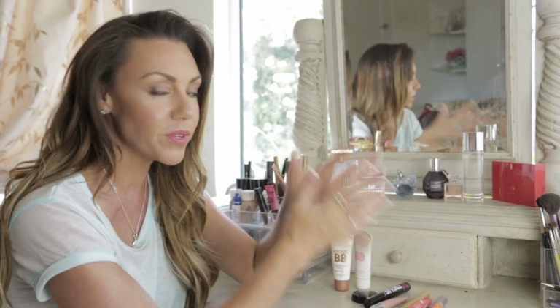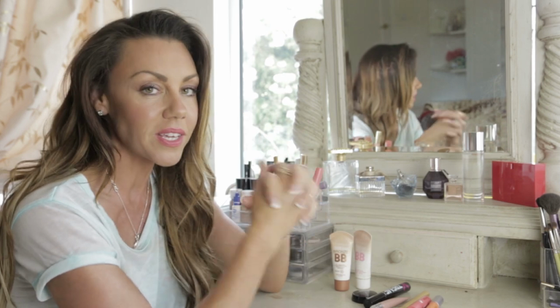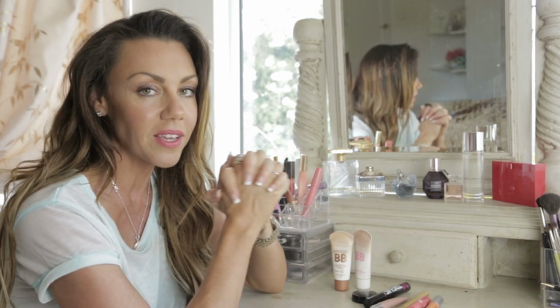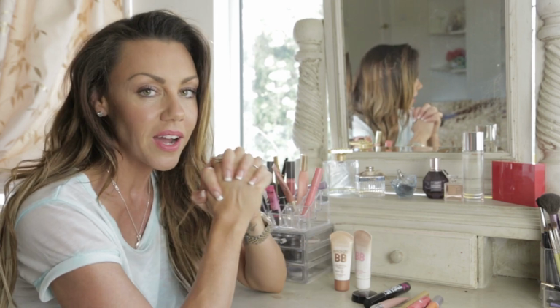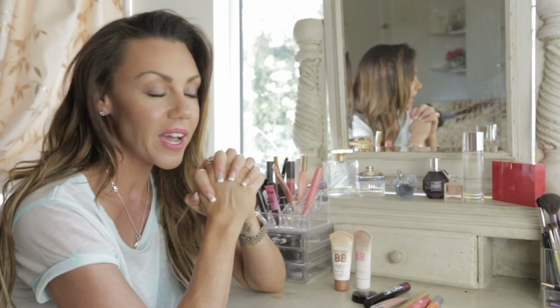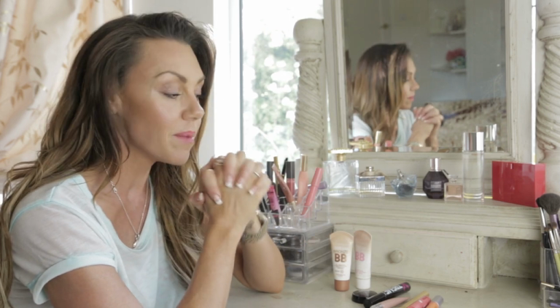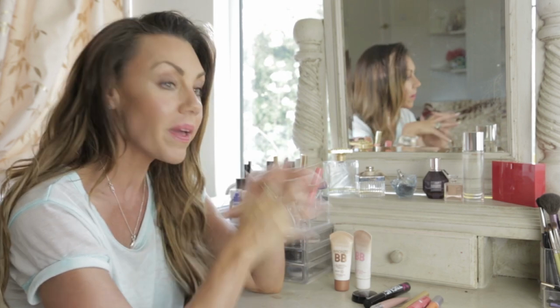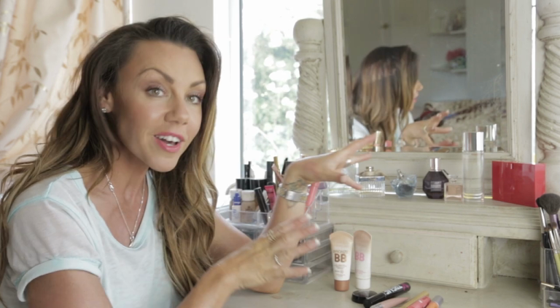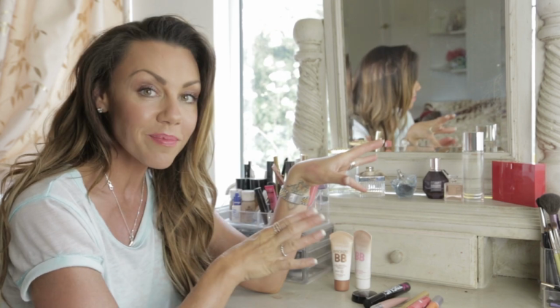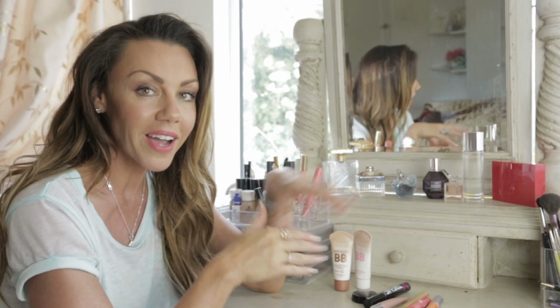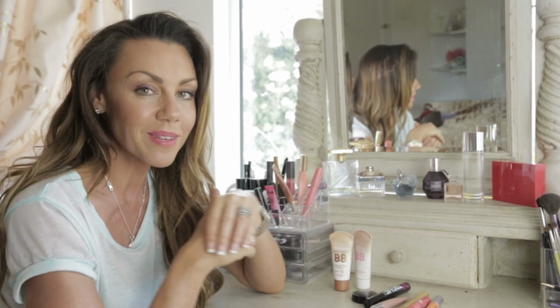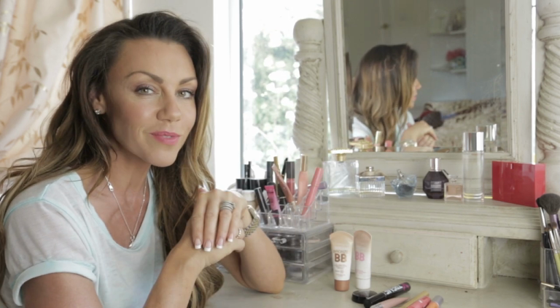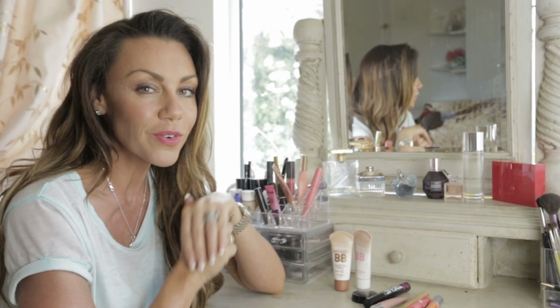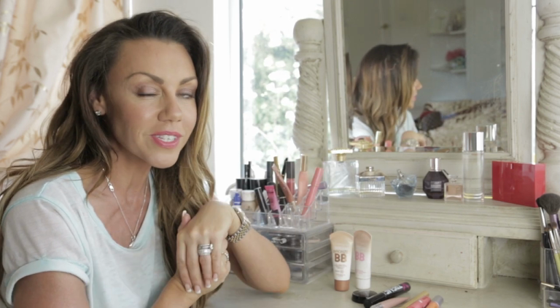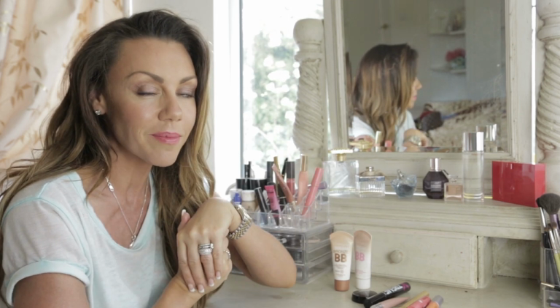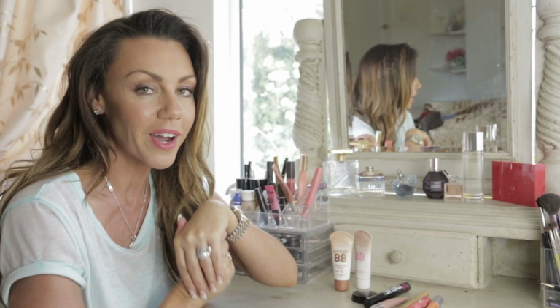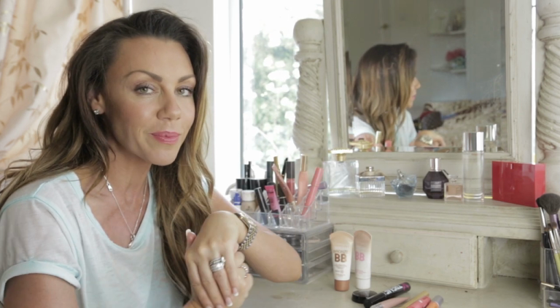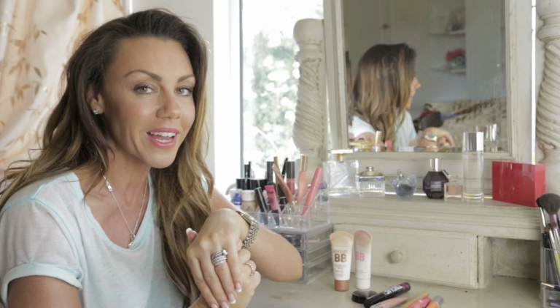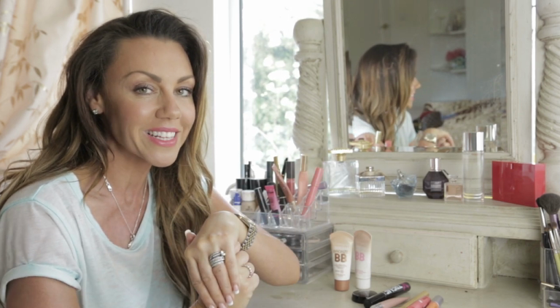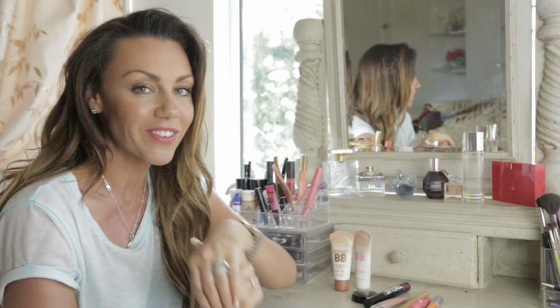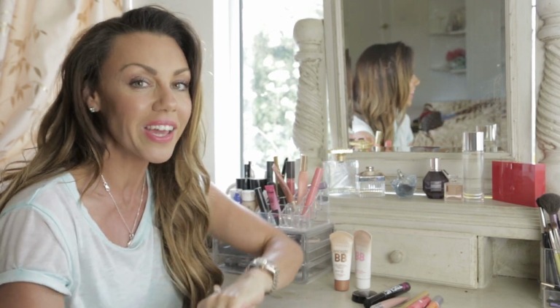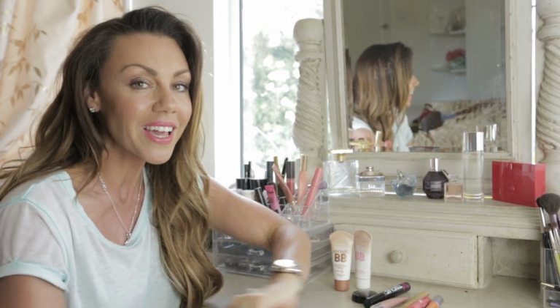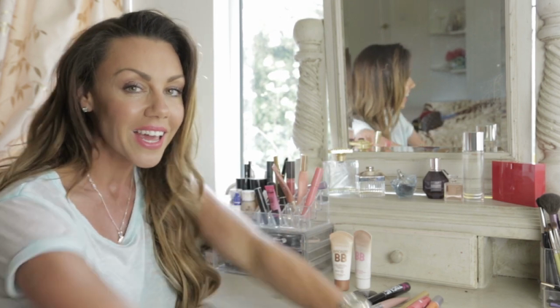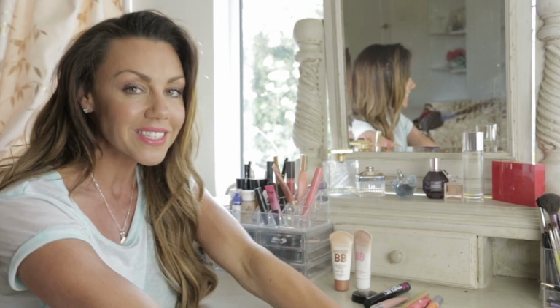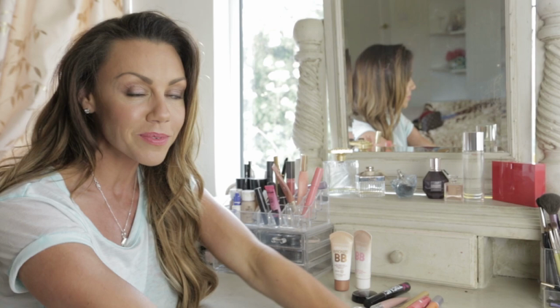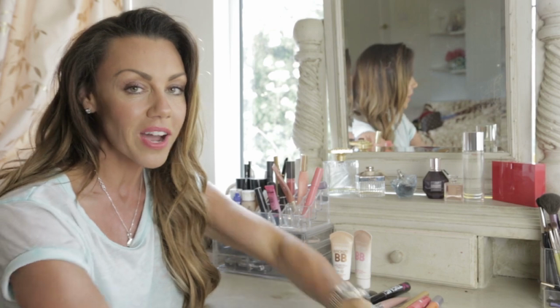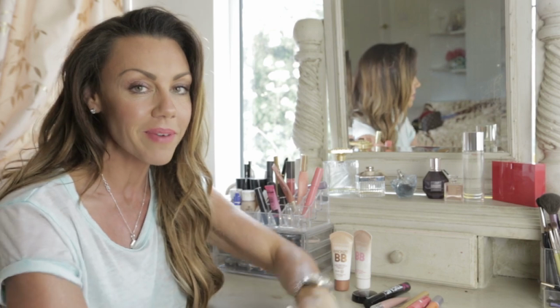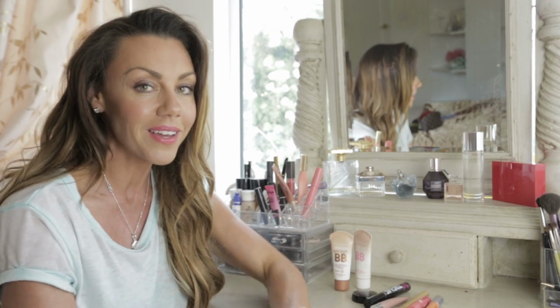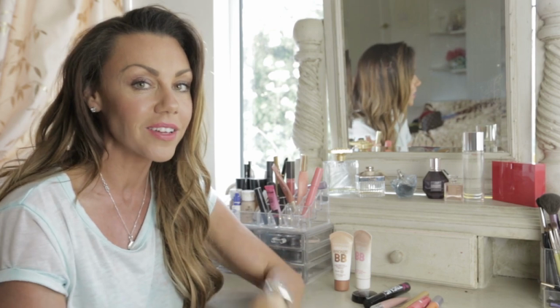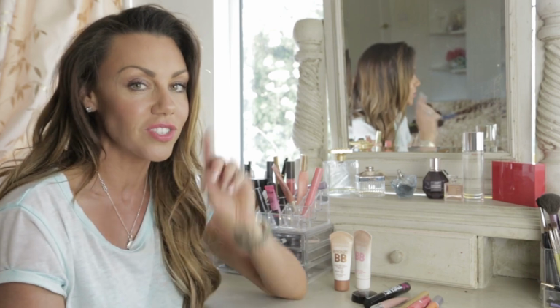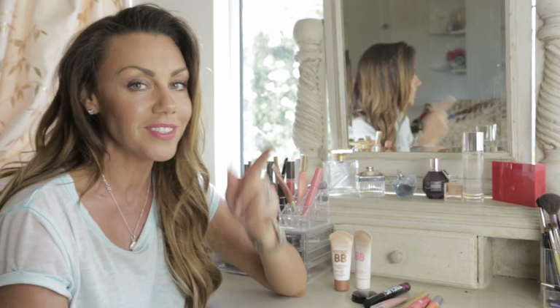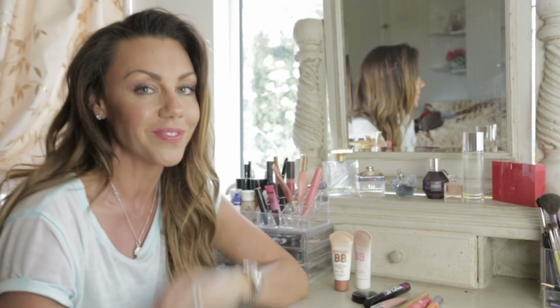So those are my top beauty and makeup items for the summer. I hope you liked this video — hit like, hit subscribe, and I'll see you soon!